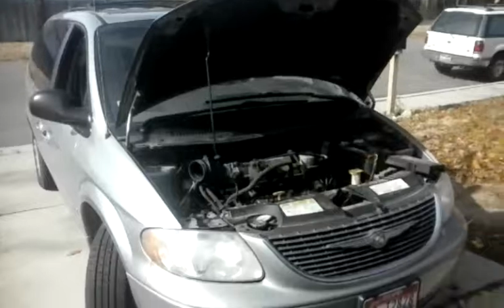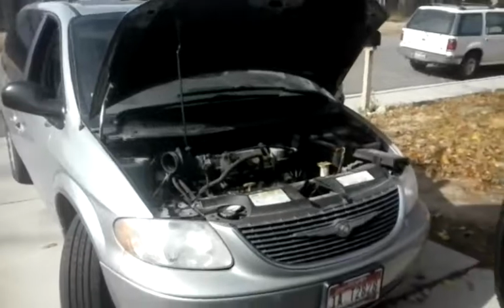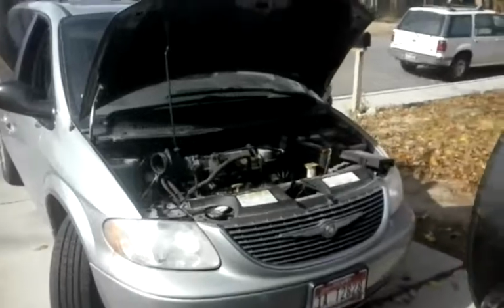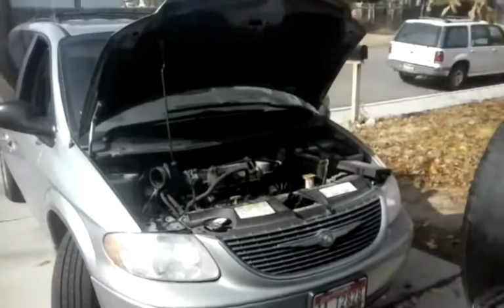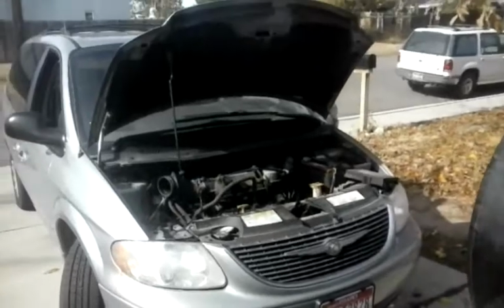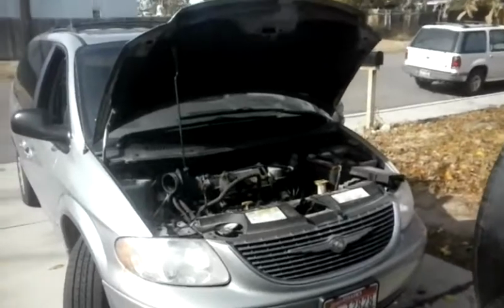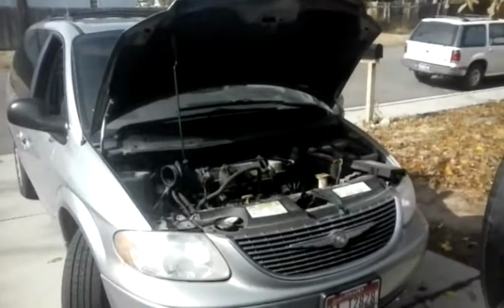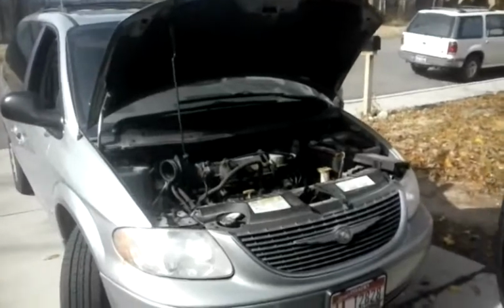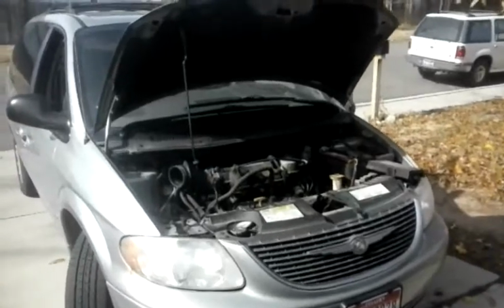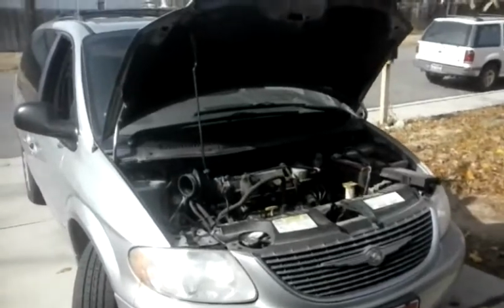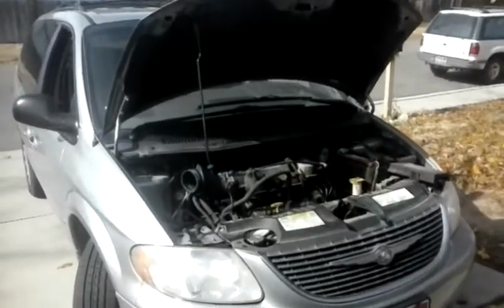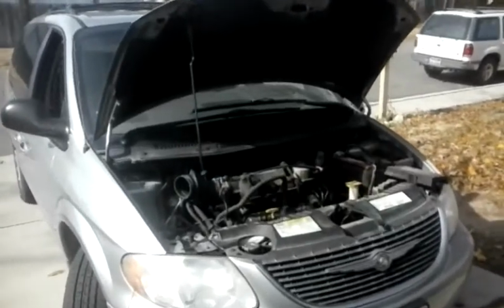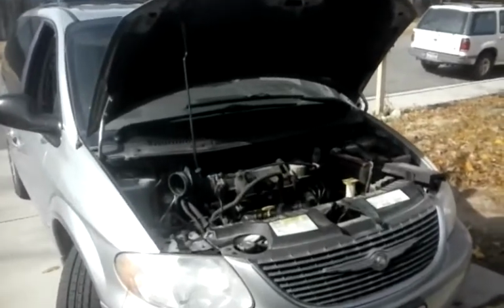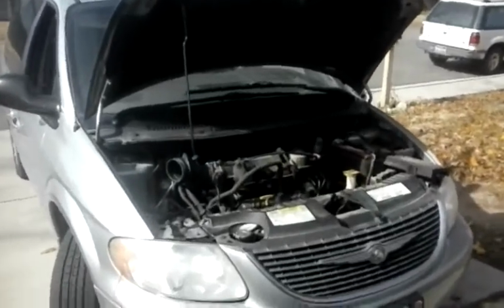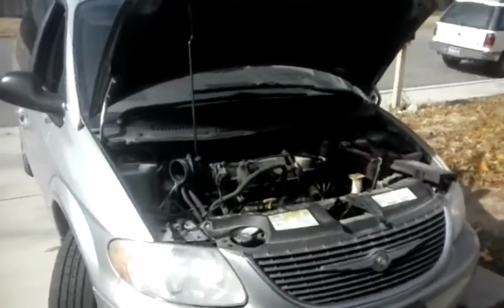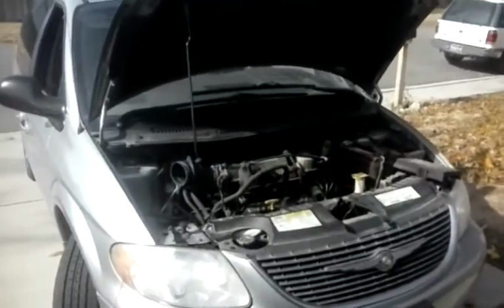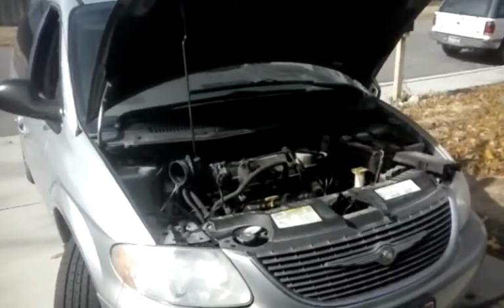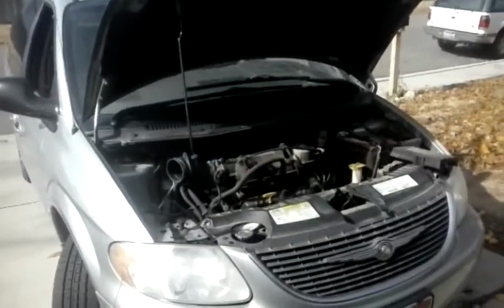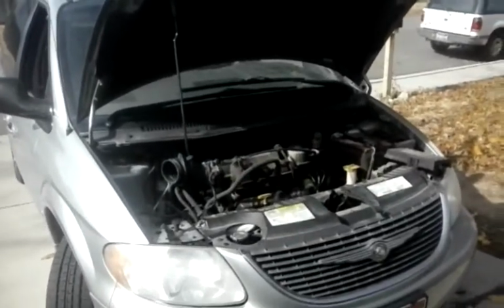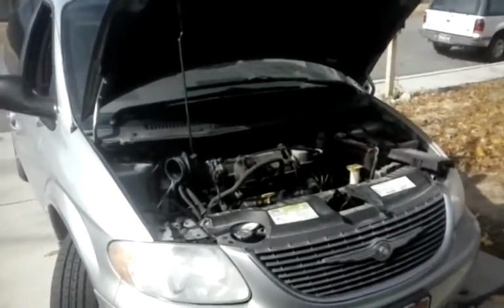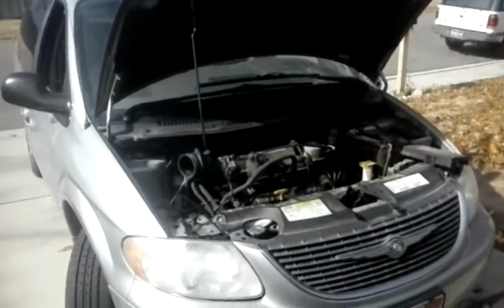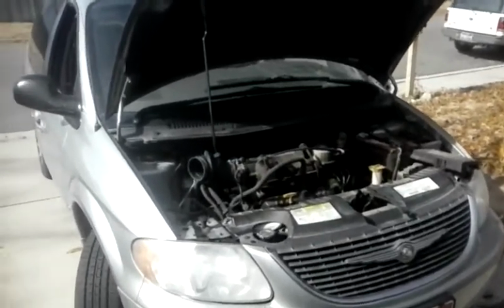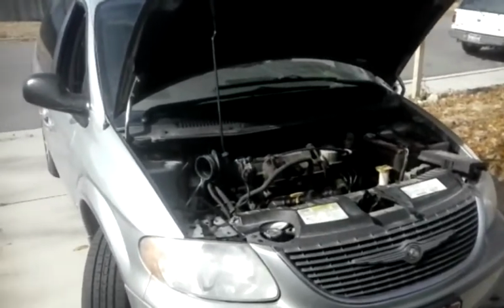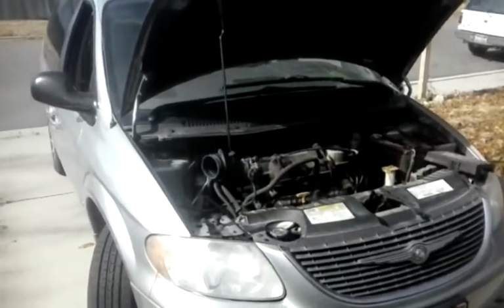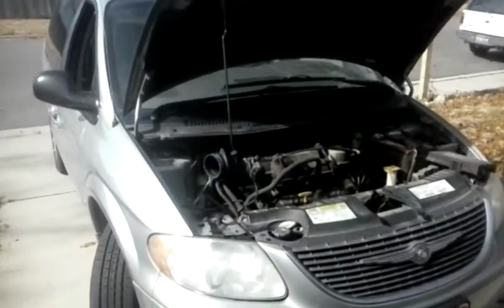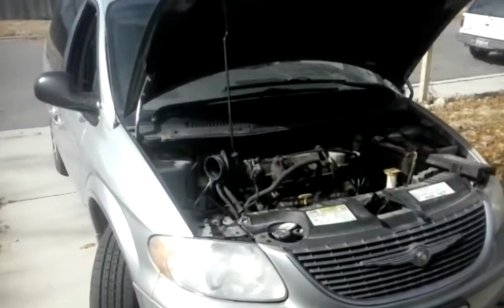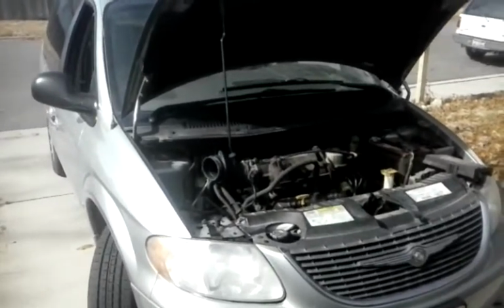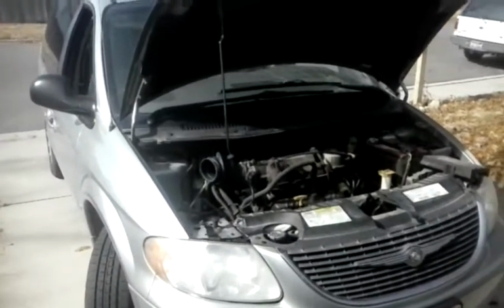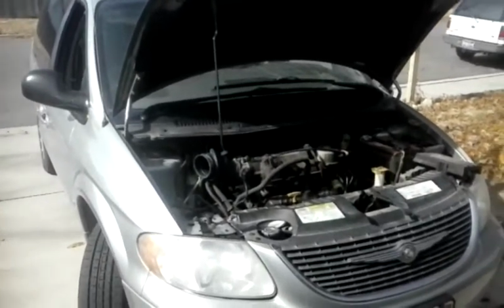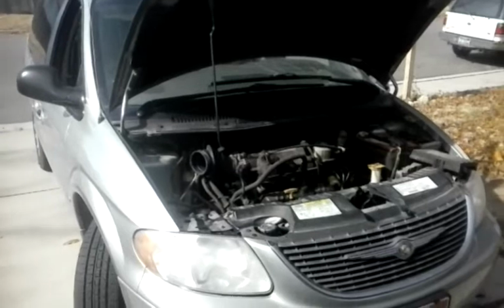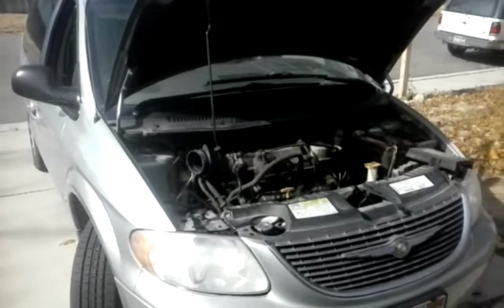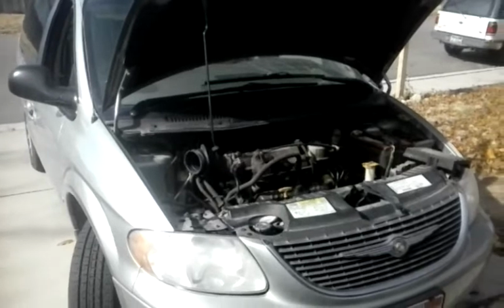Hey folks, it's Matthew, your friendly neighborhood technician. We are working on a 2003 Chrysler Town & Country today.